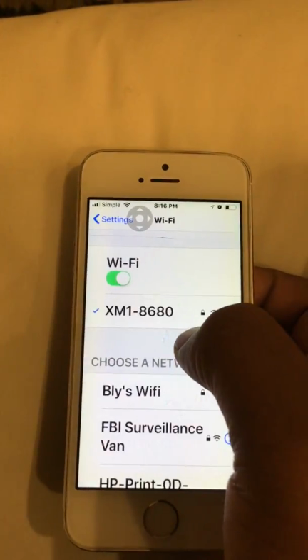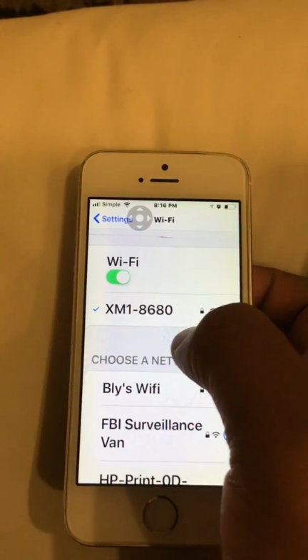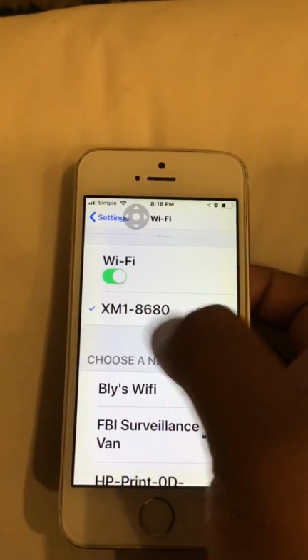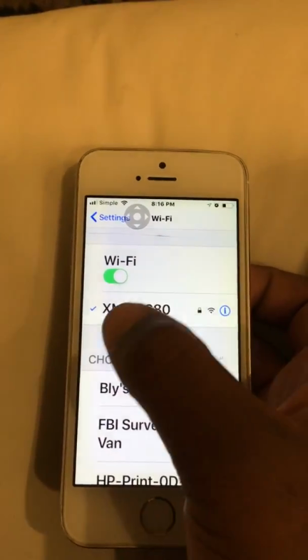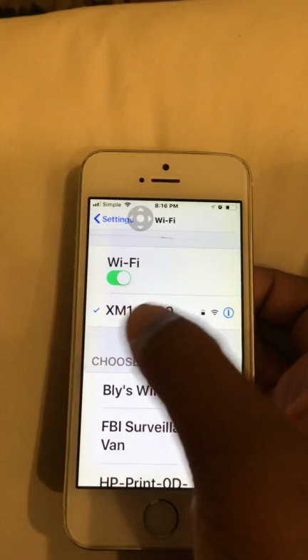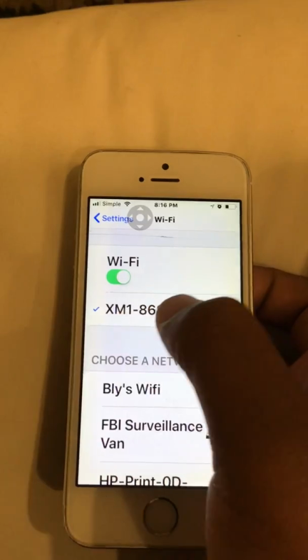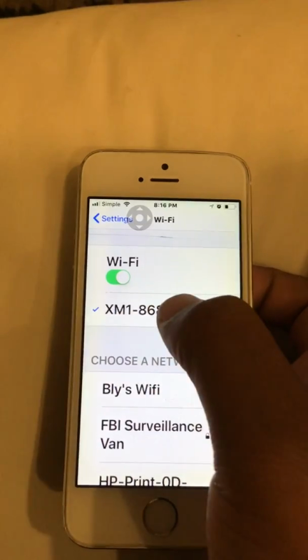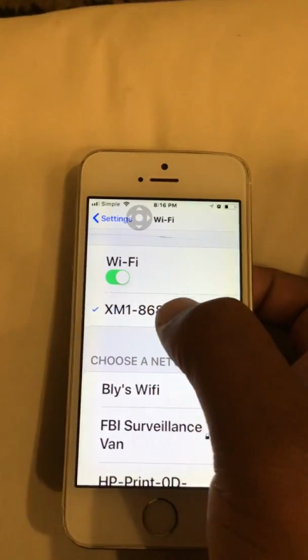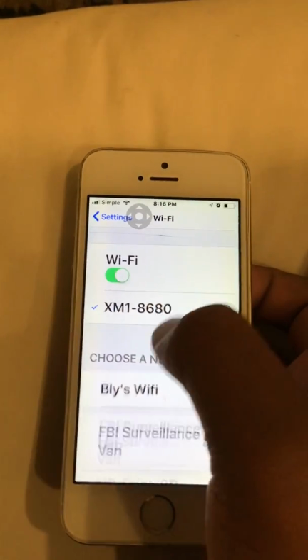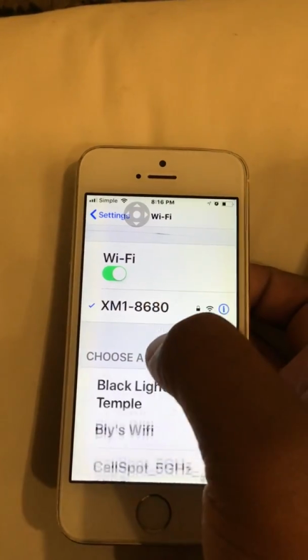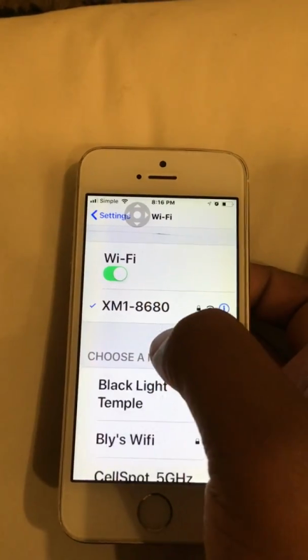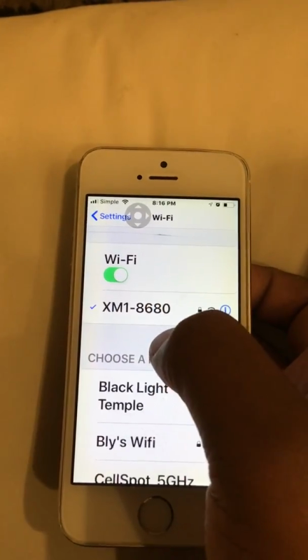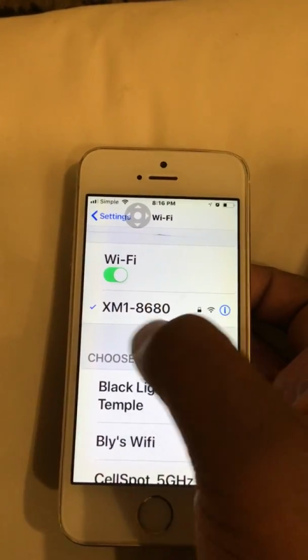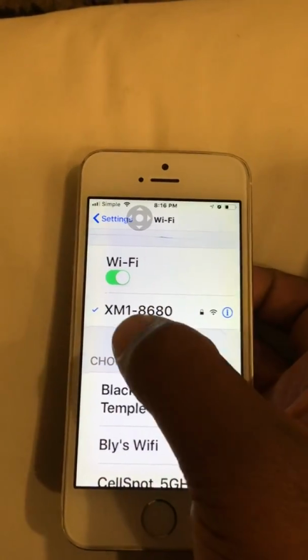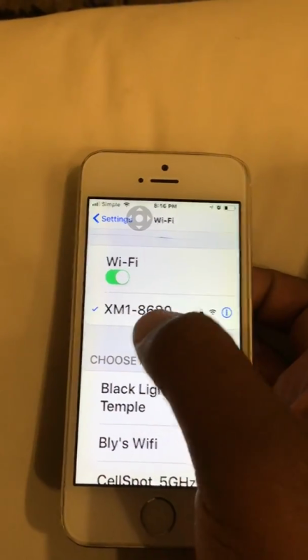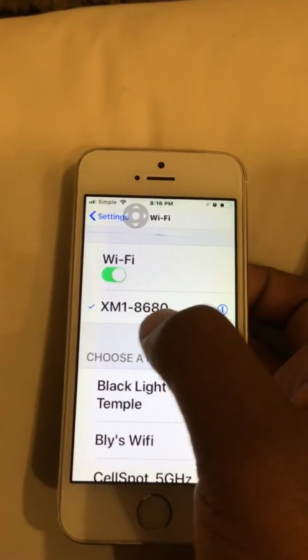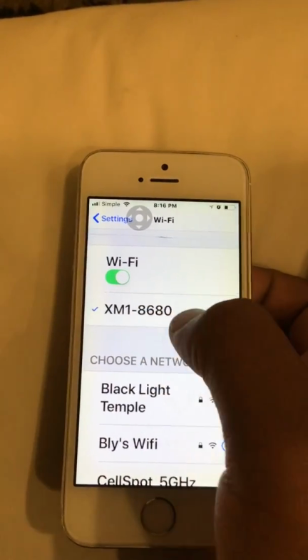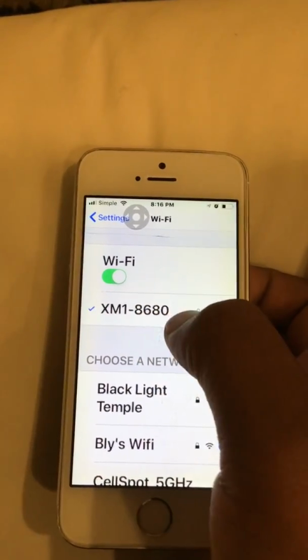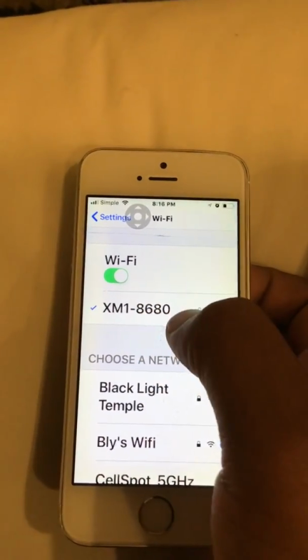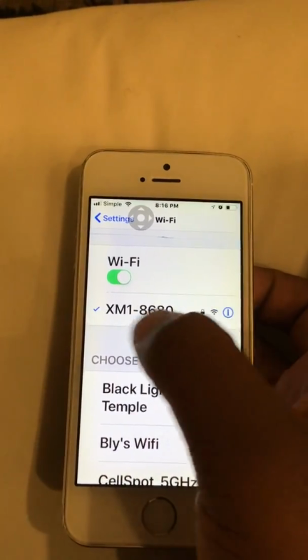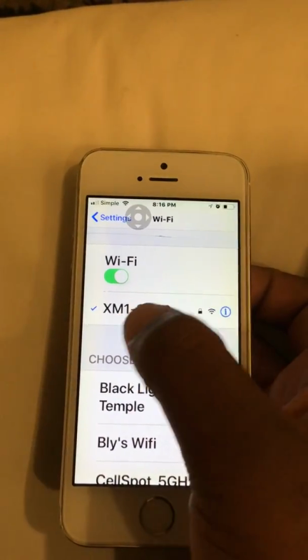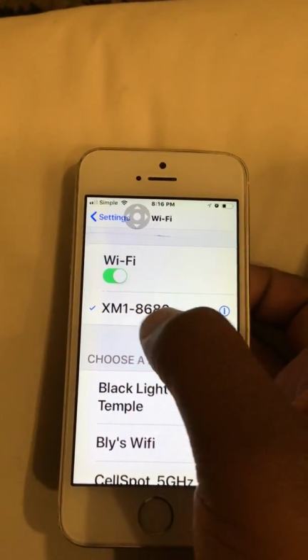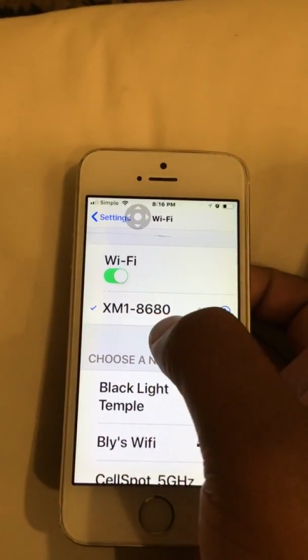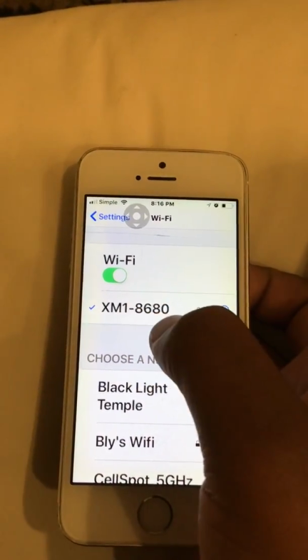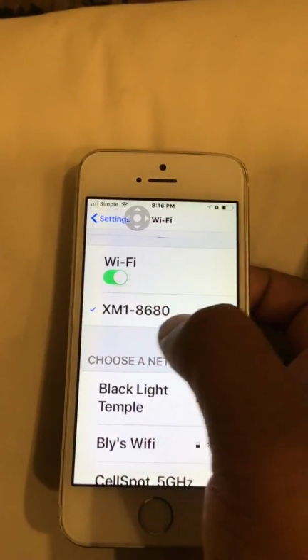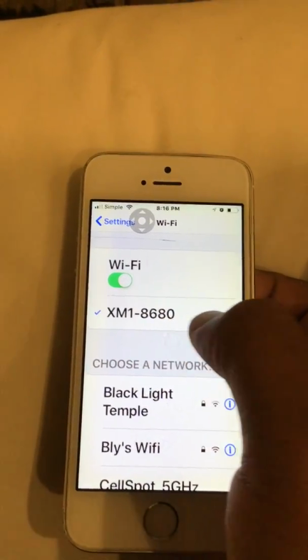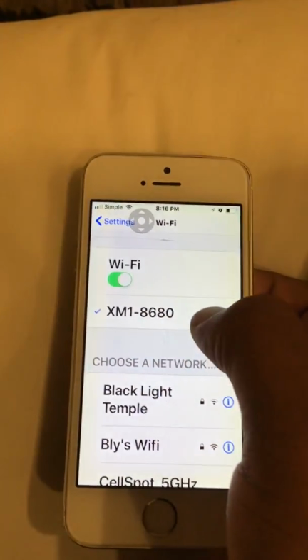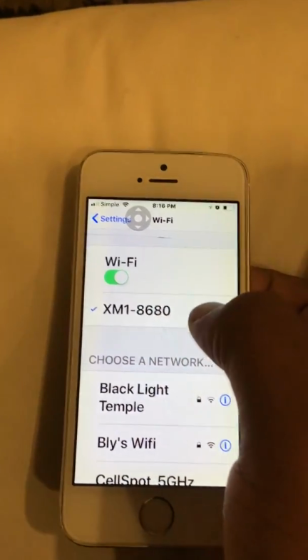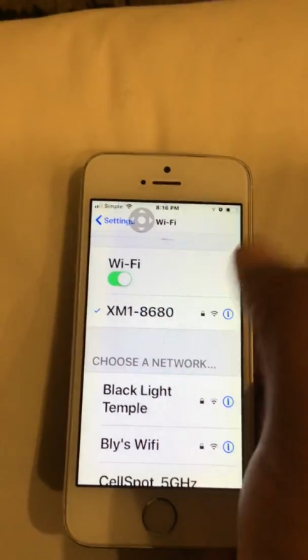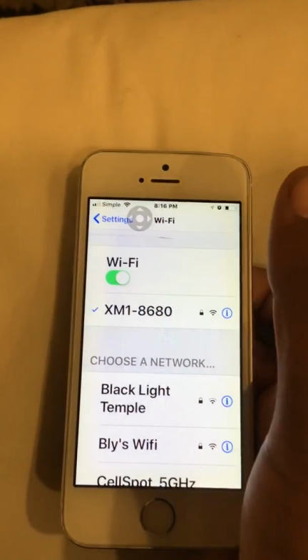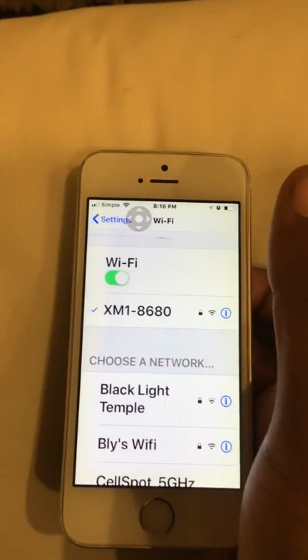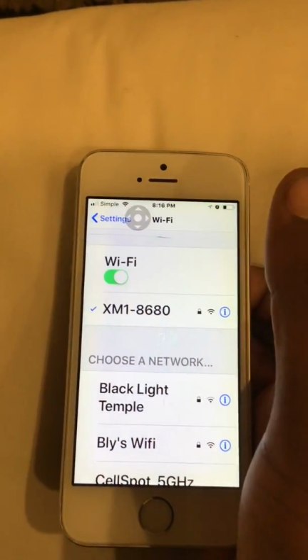The XM1 network name will appear as 'XM1' followed by a number after the dash.